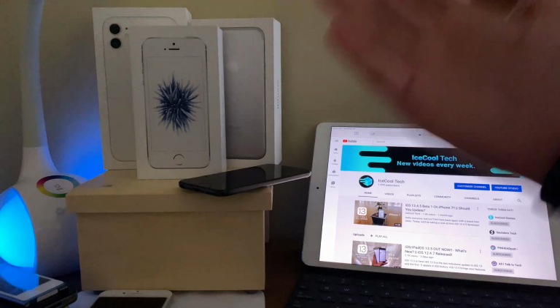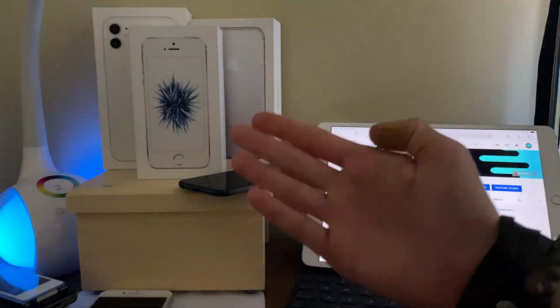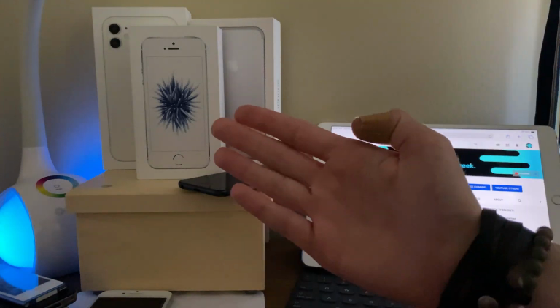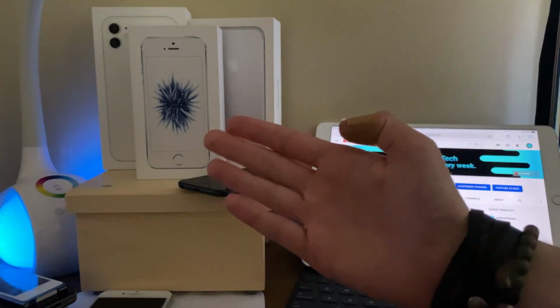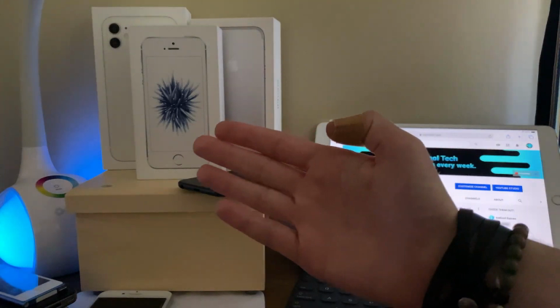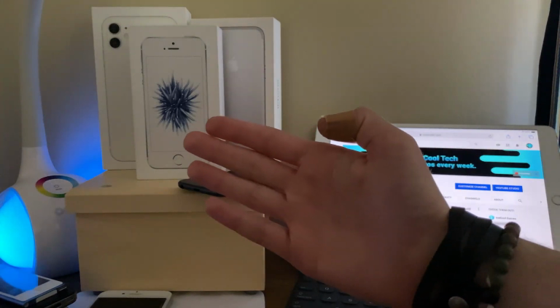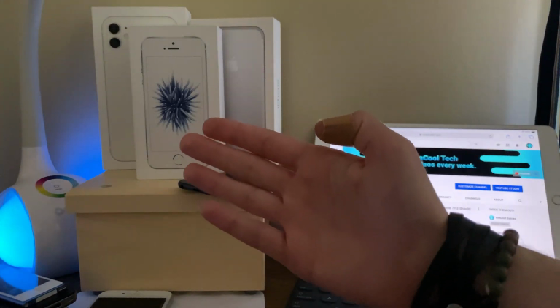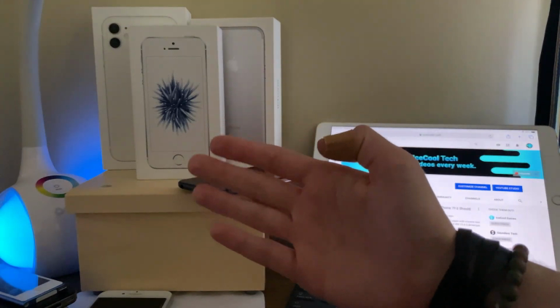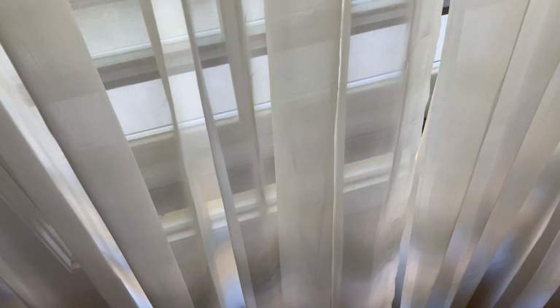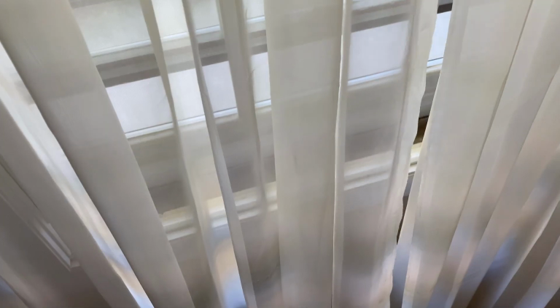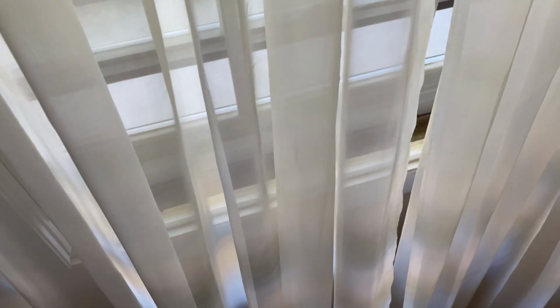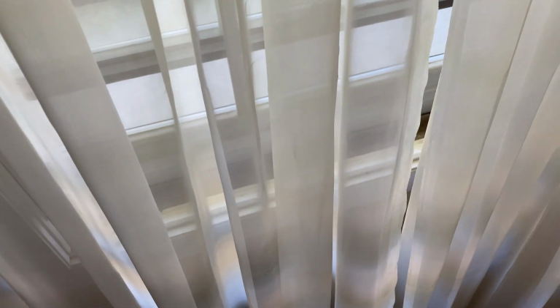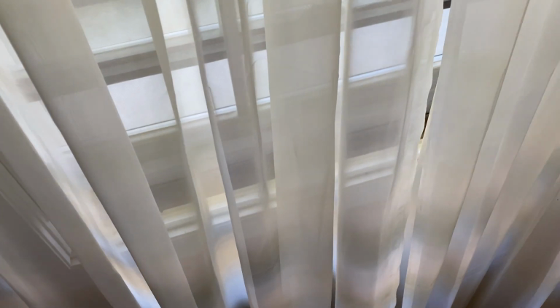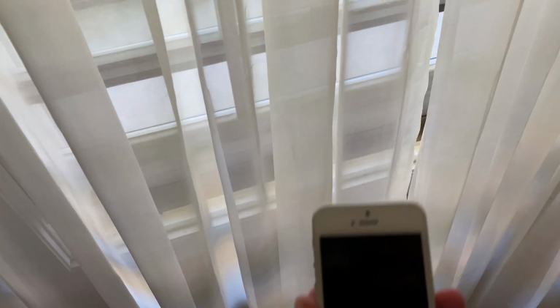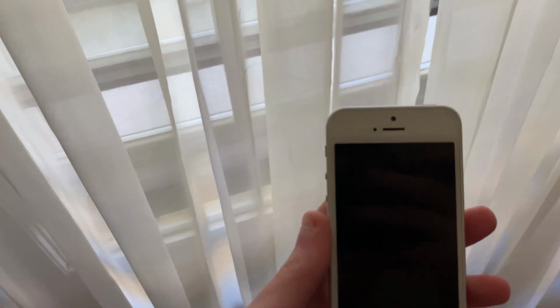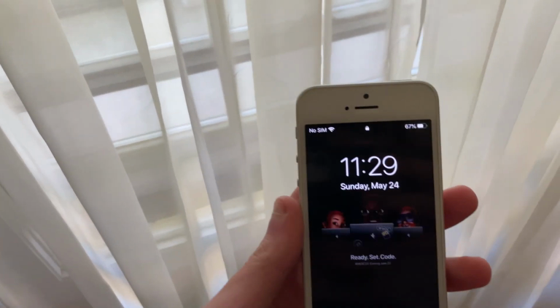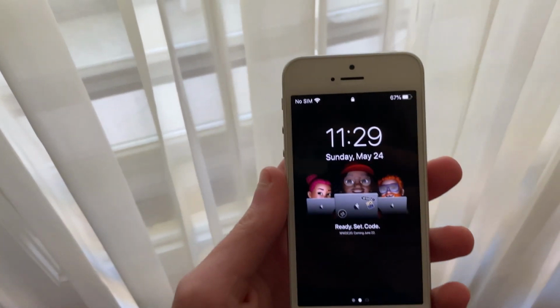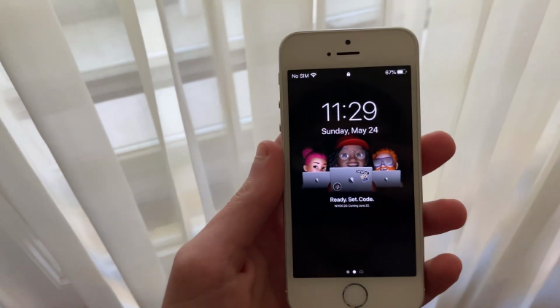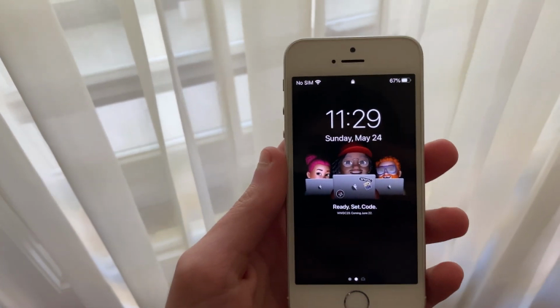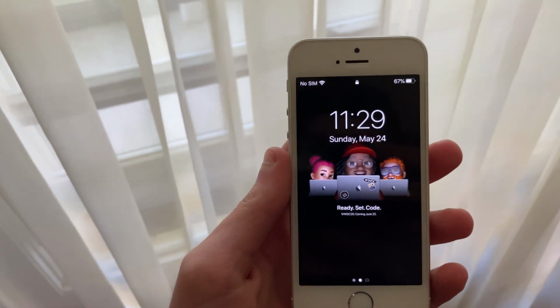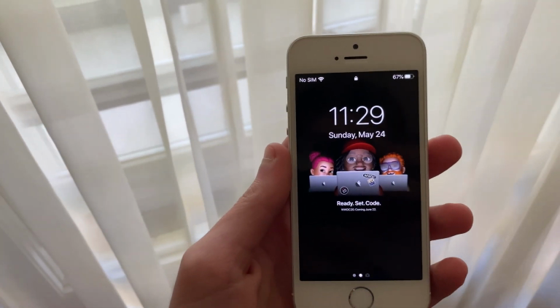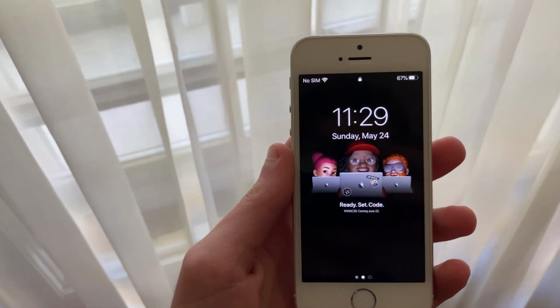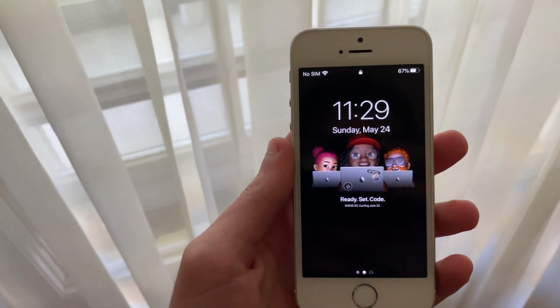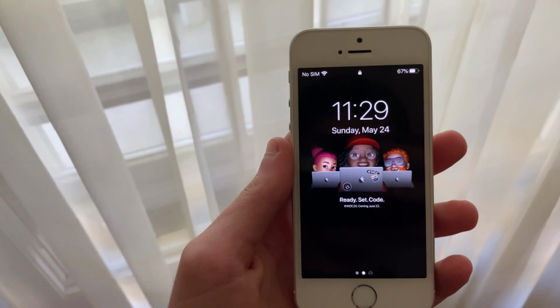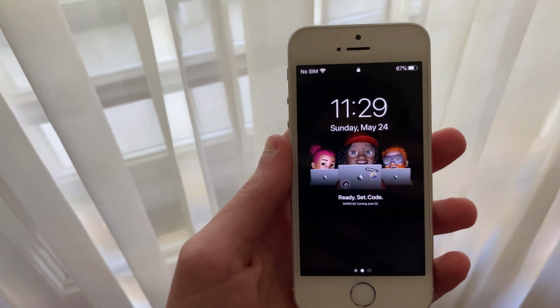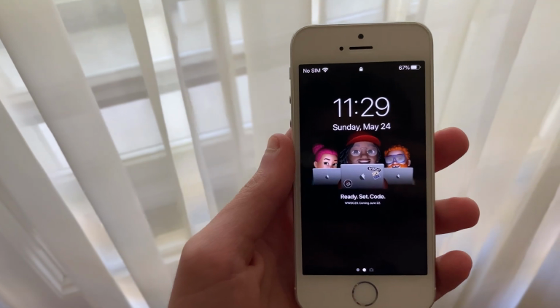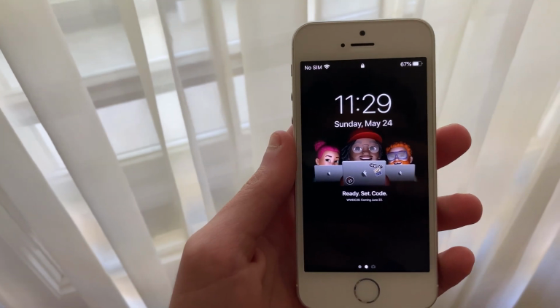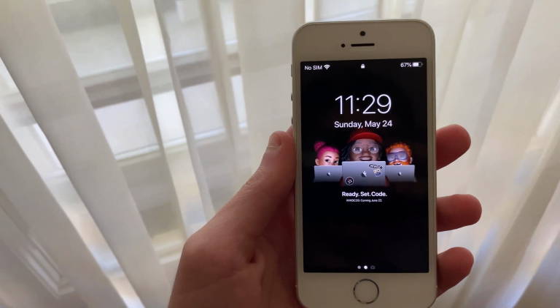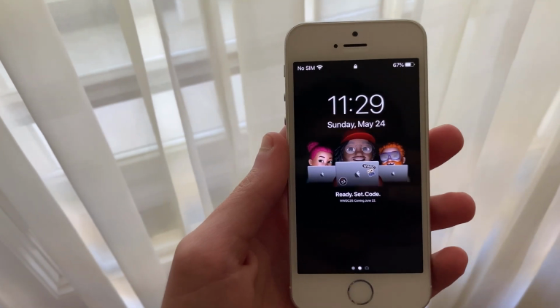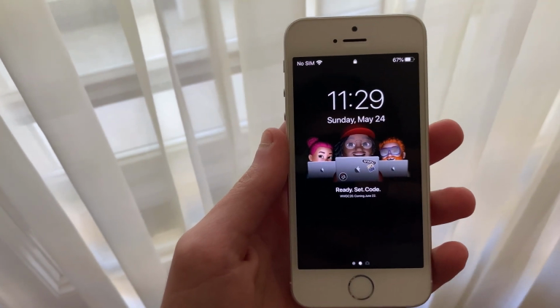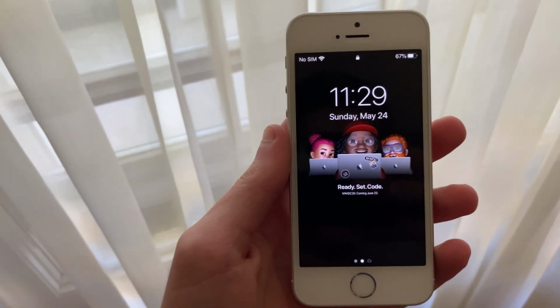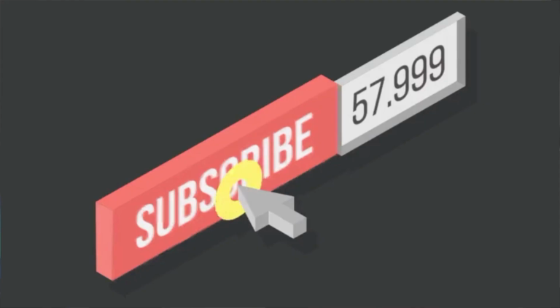Hello everyone, iSchoolTech here. Today we're going to be taking a look at how the iPhone SE first generation has been holding up on iOS 13.5.